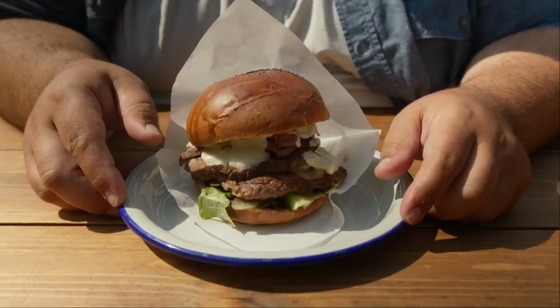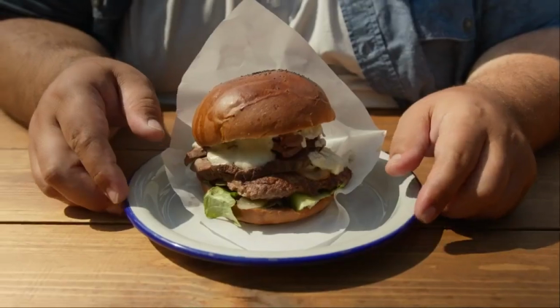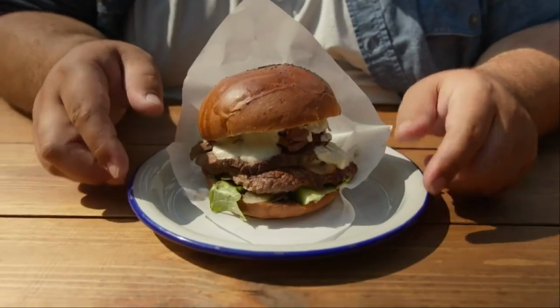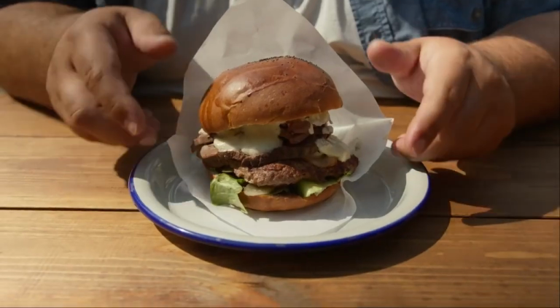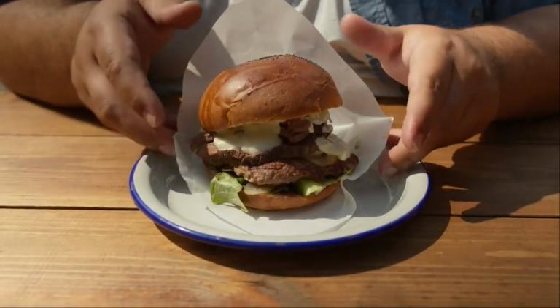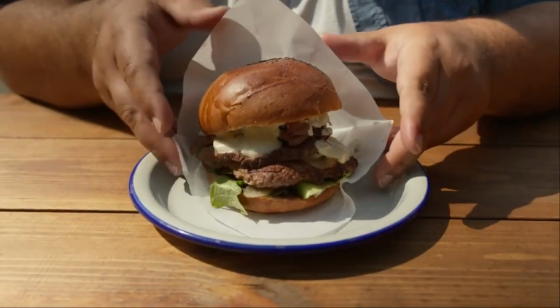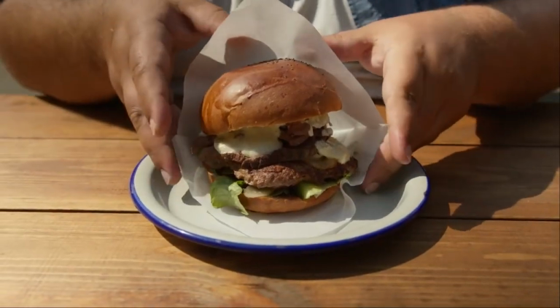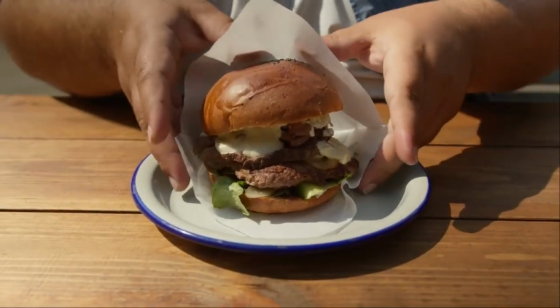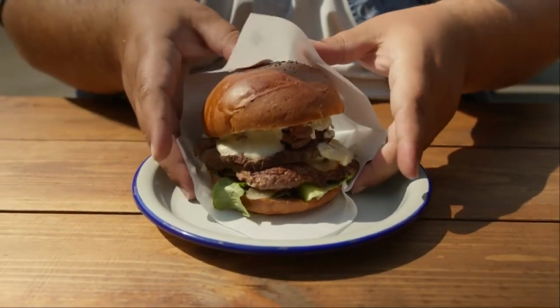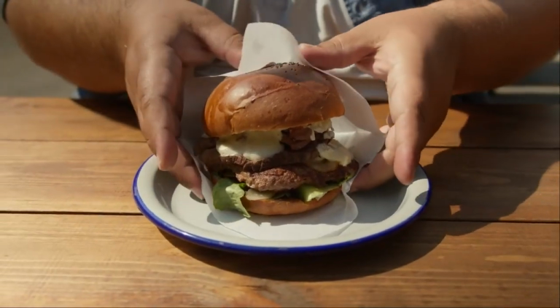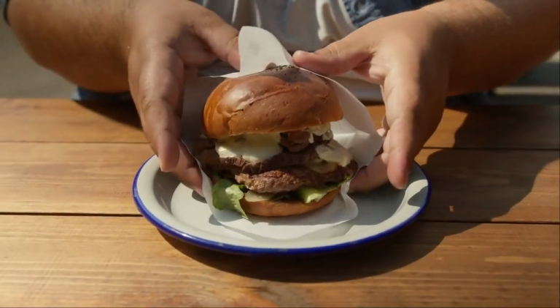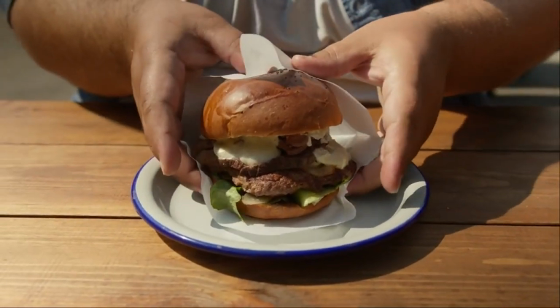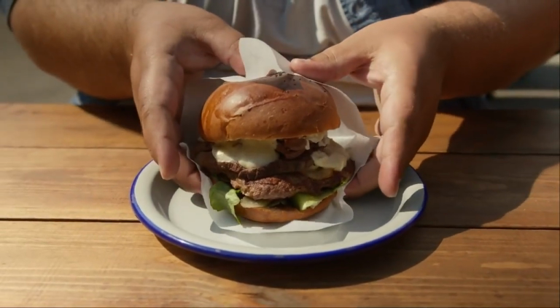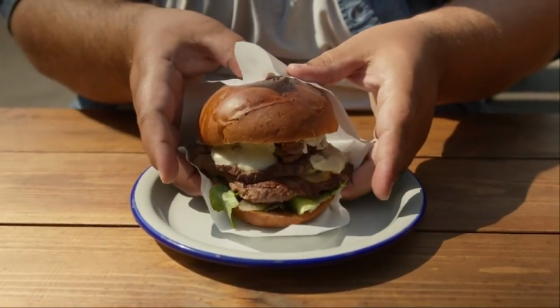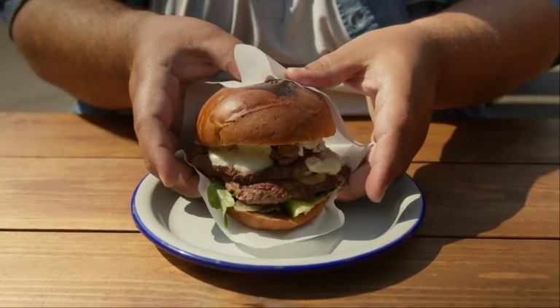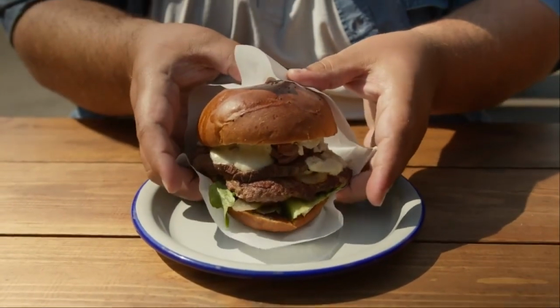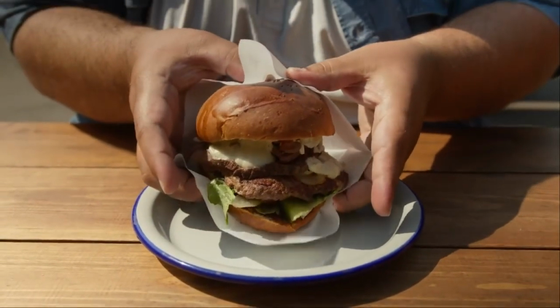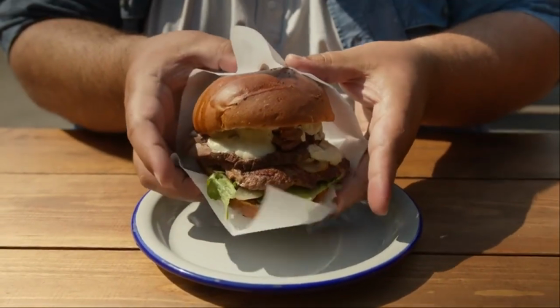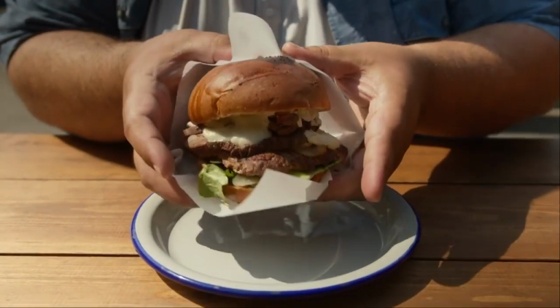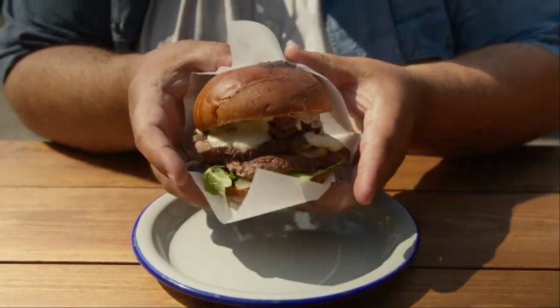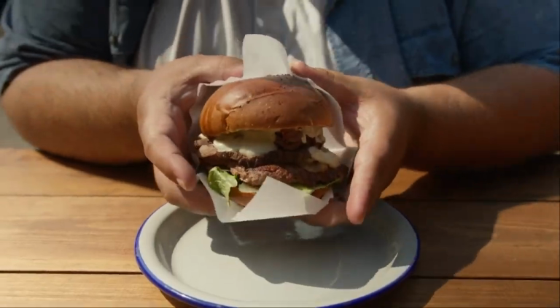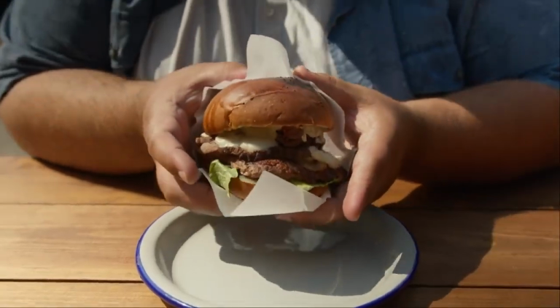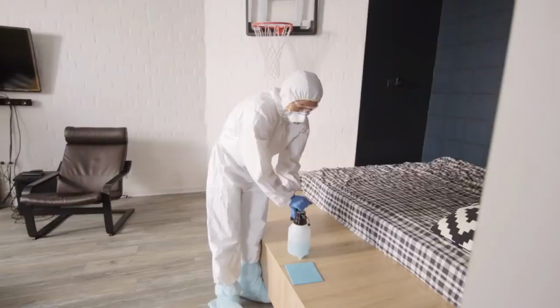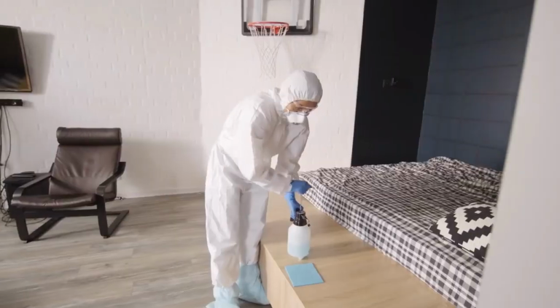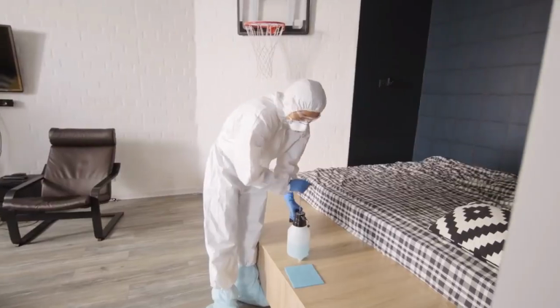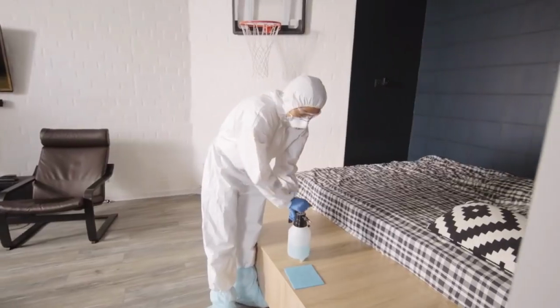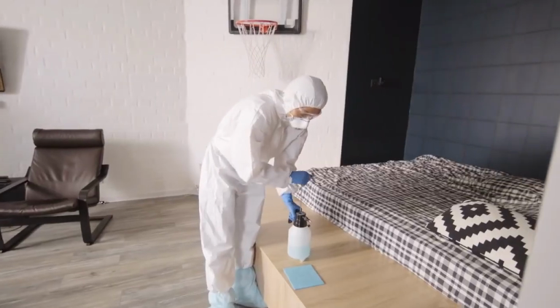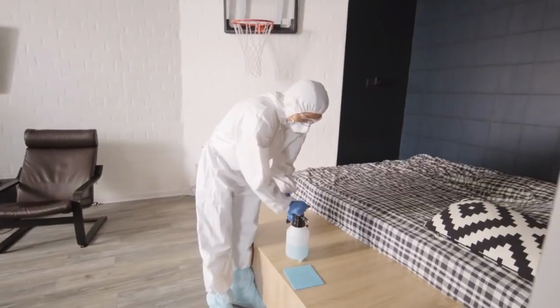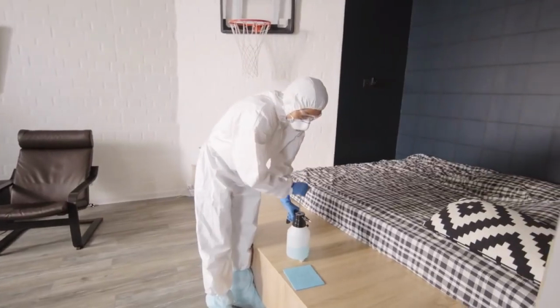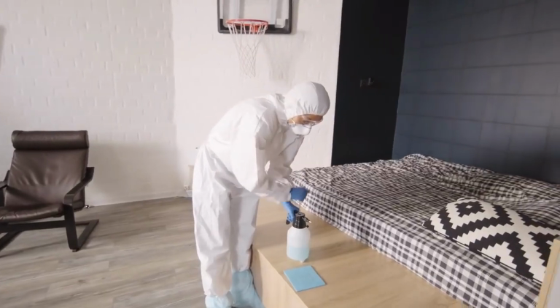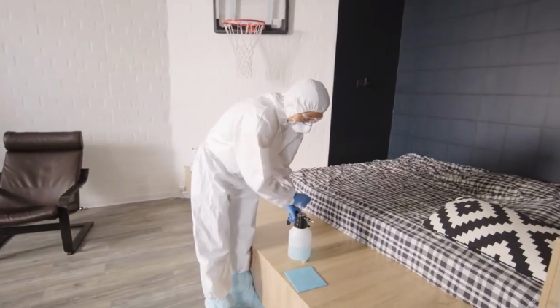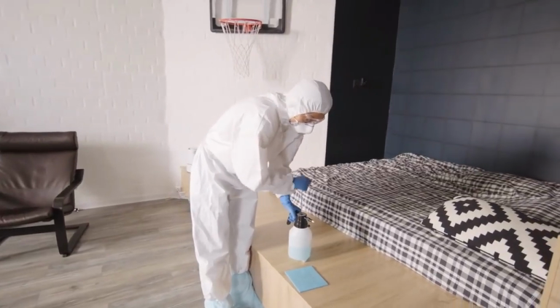One of the biggest reasons why sperm count is dropping in men has to do with obesity, physical inactivity, stress, and exposure to different chemicals.